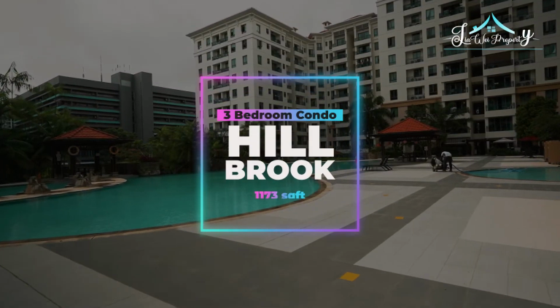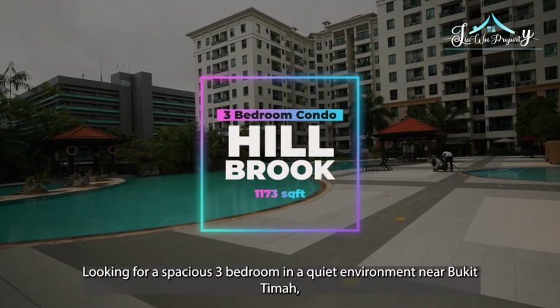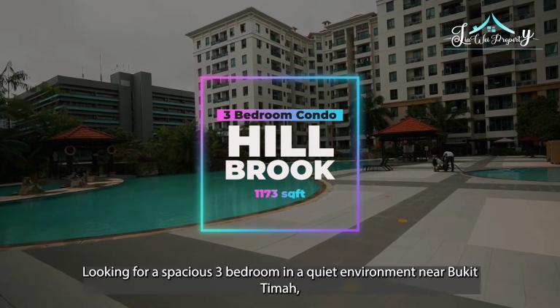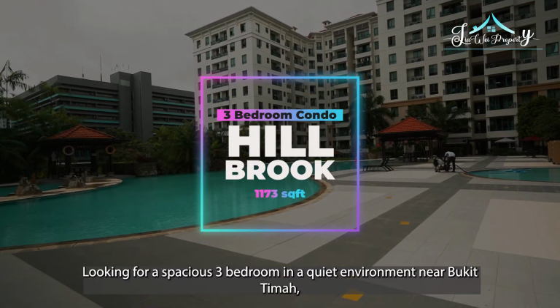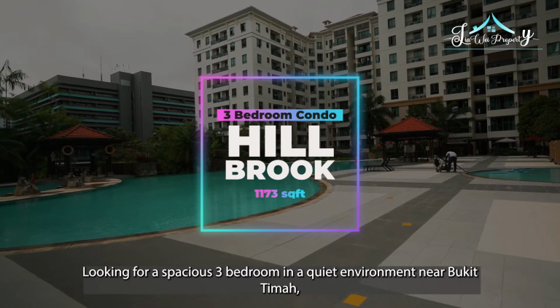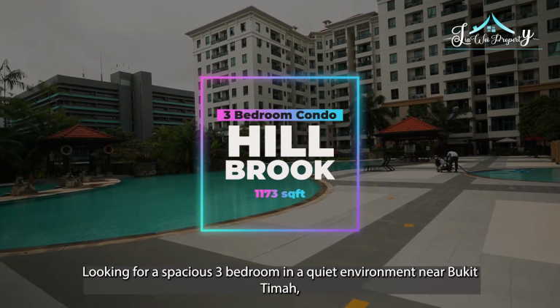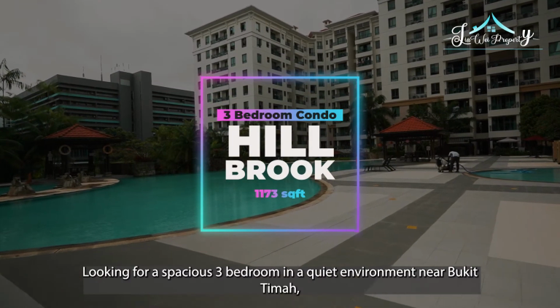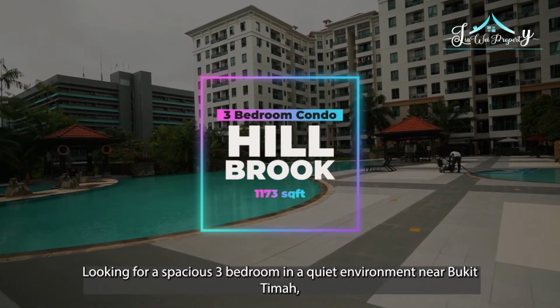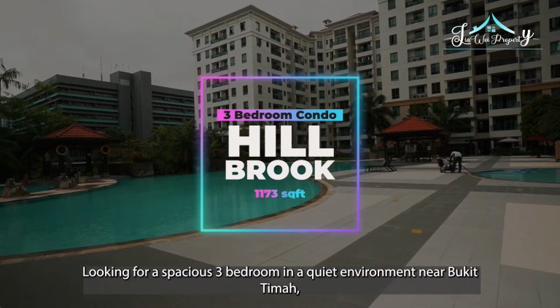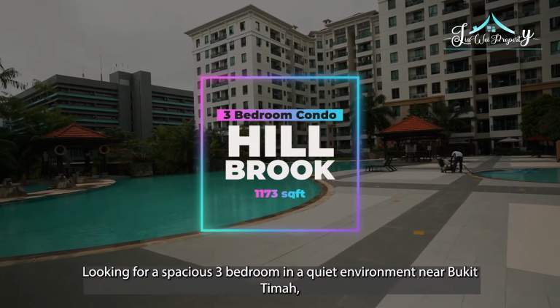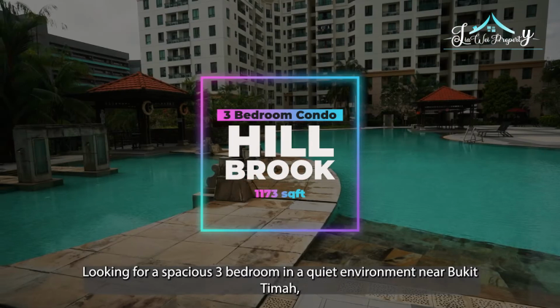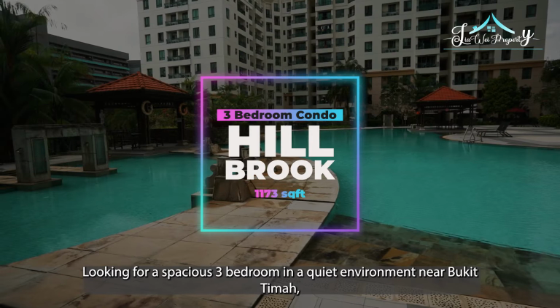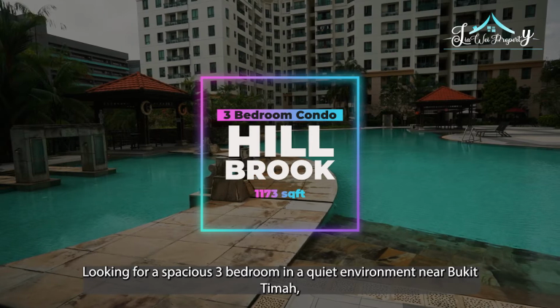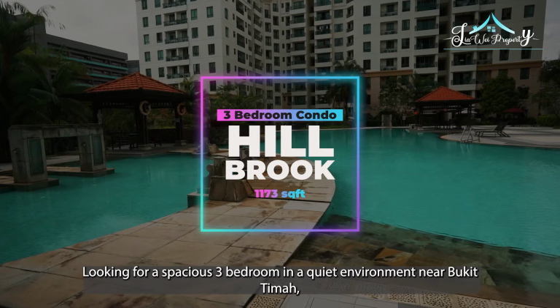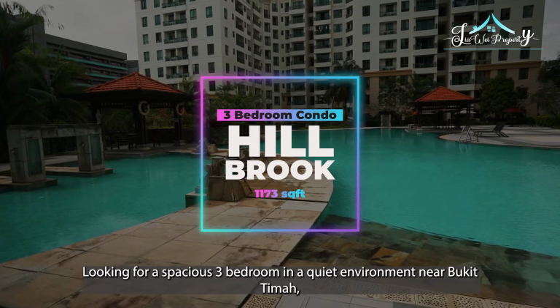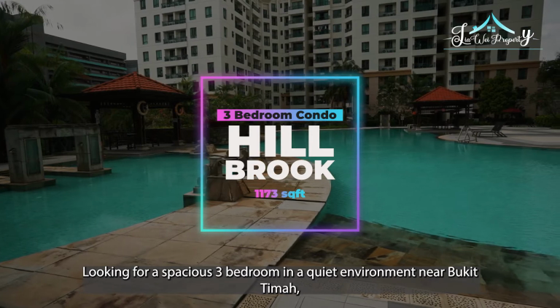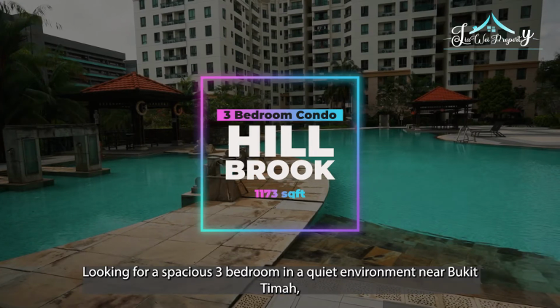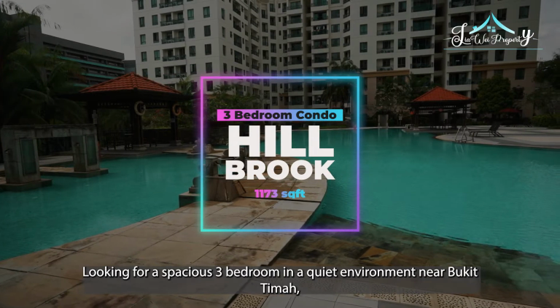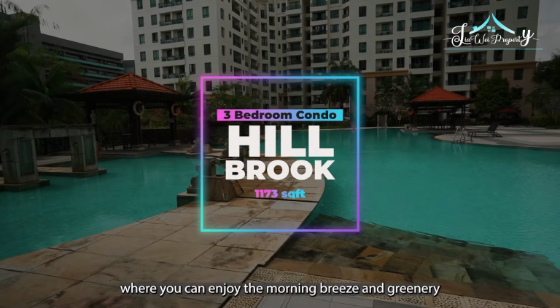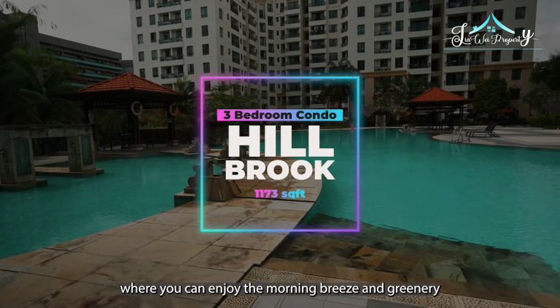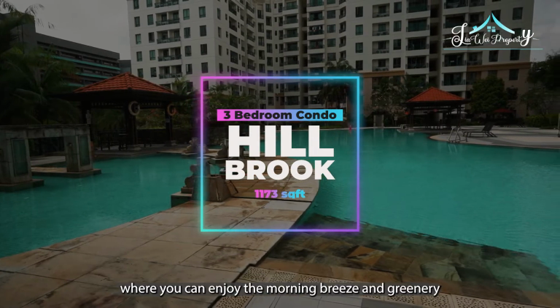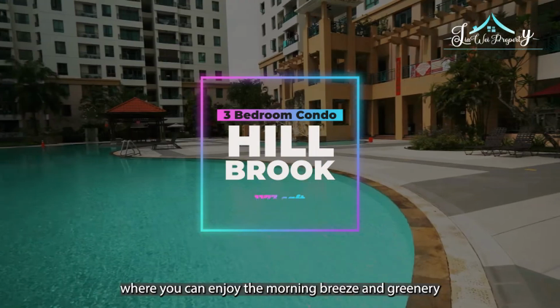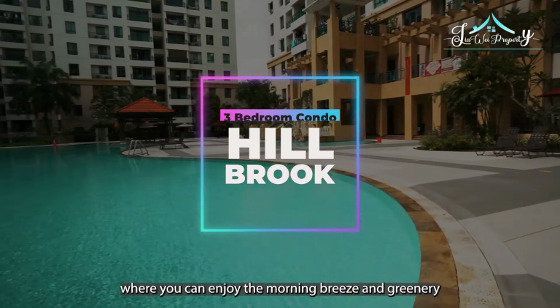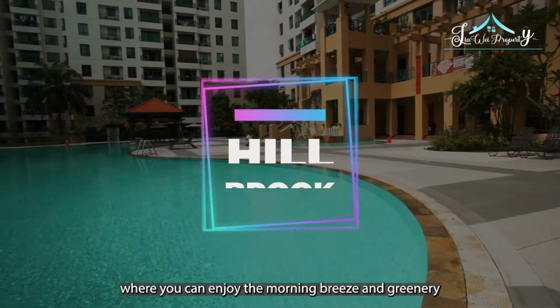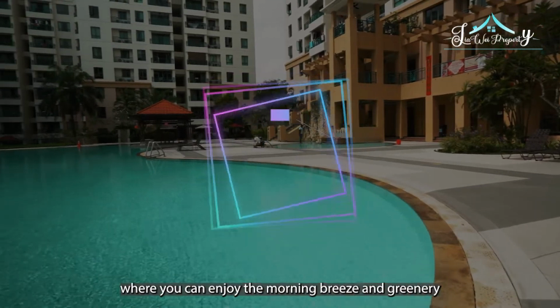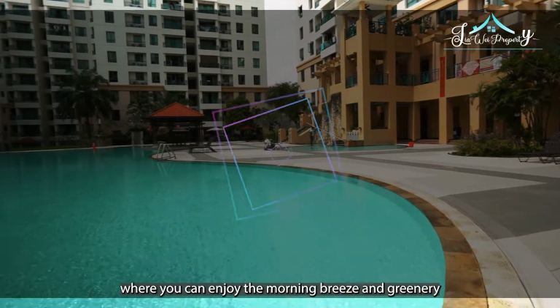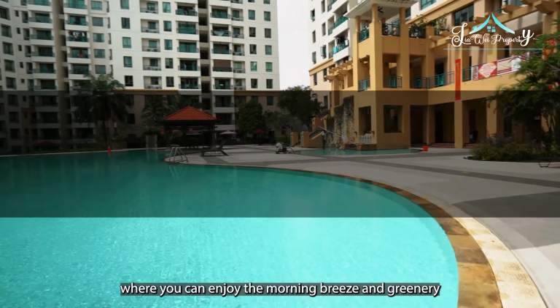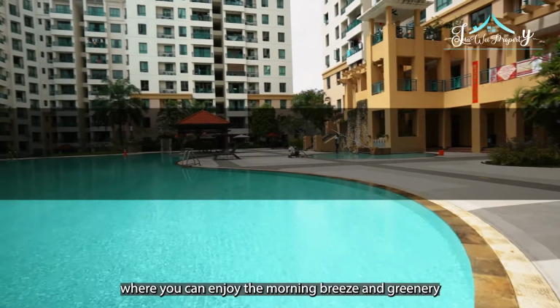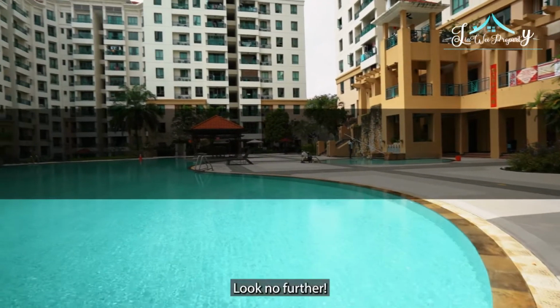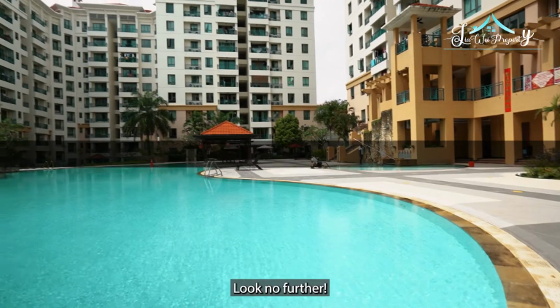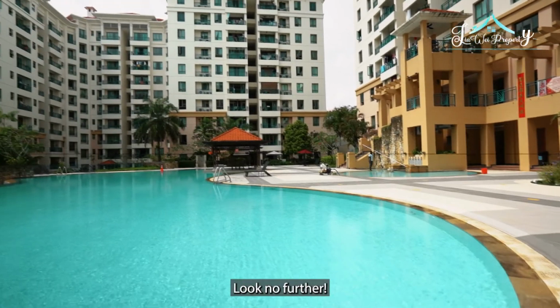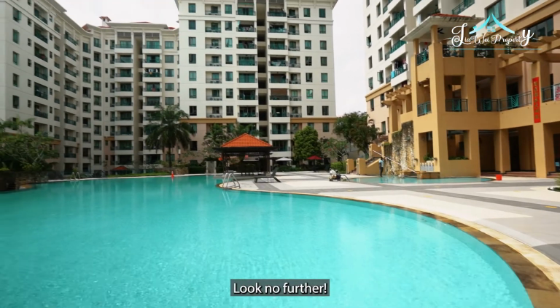Looking for a spacious 3-bedroom unit in a quiet environment near Bukit Cima where you can enjoy the morning breeze and greenery? Look no further.